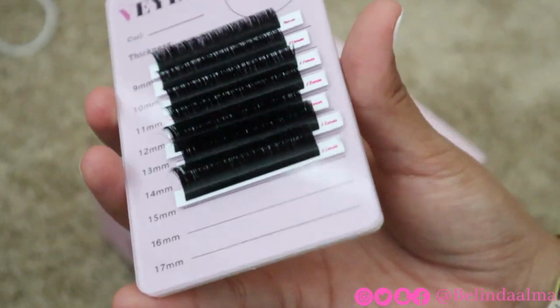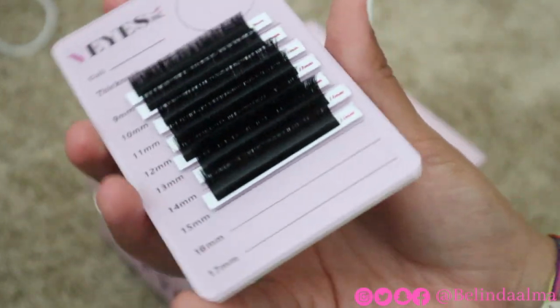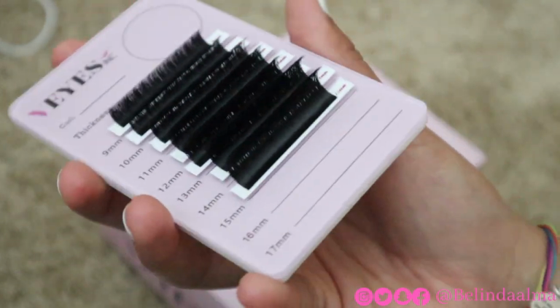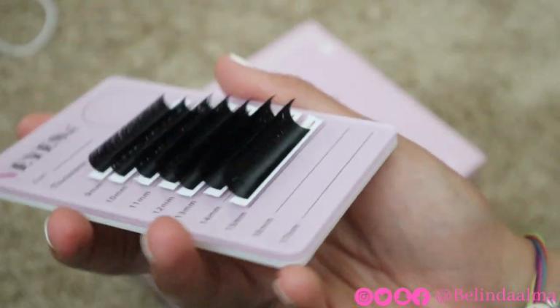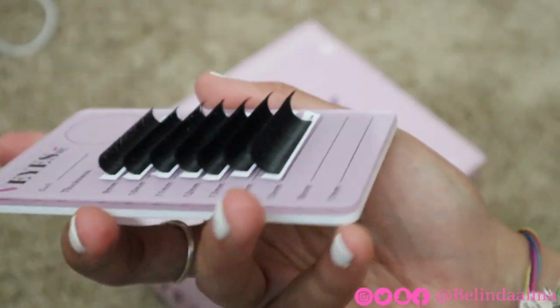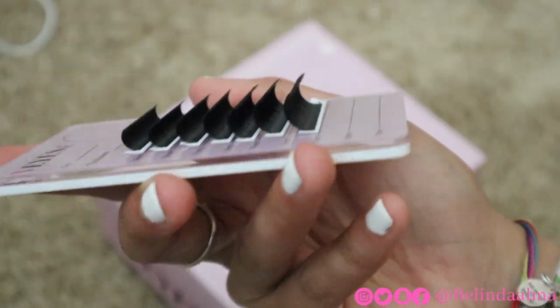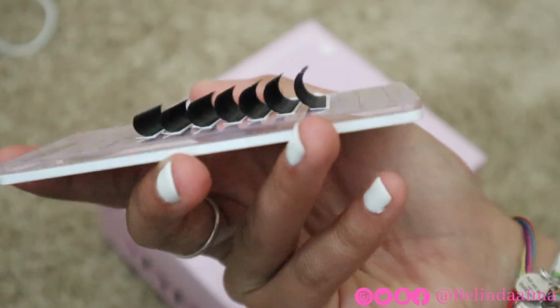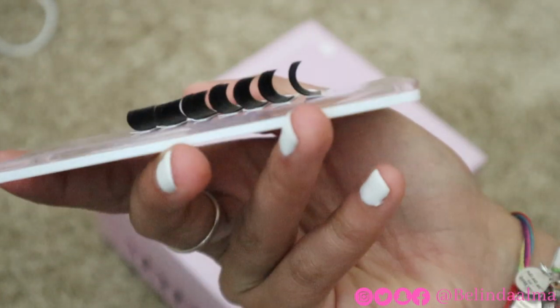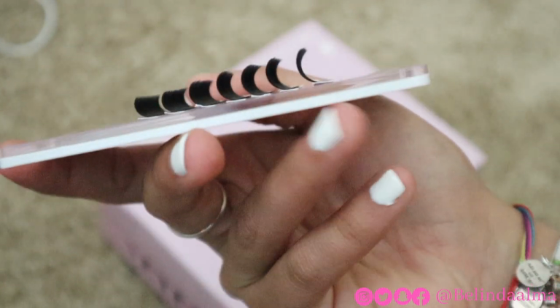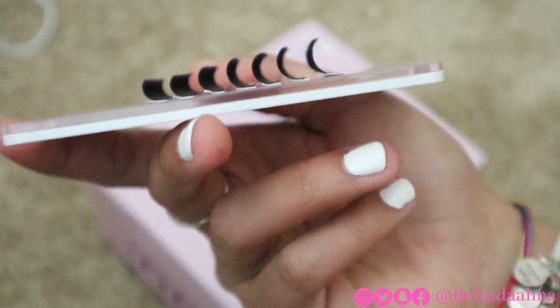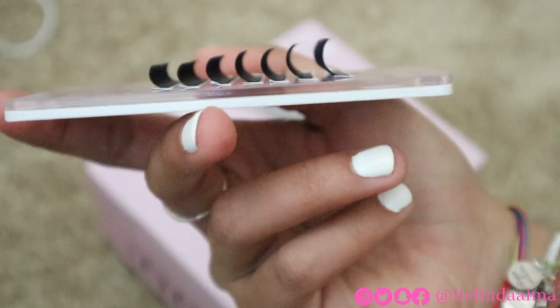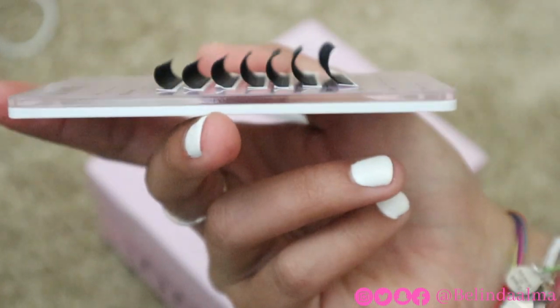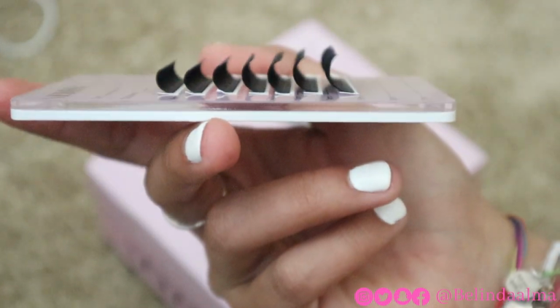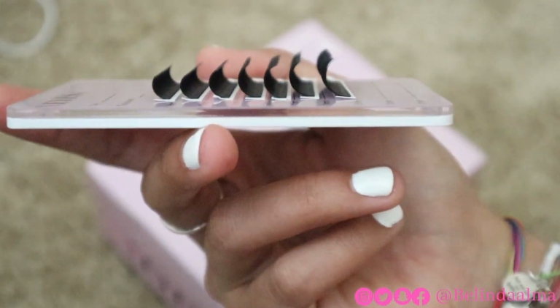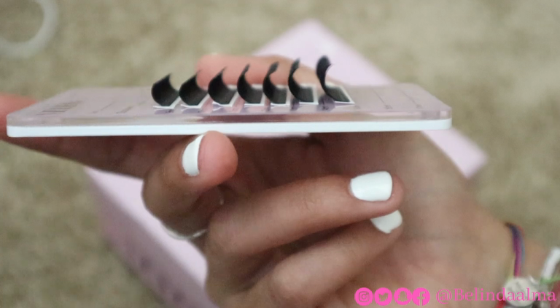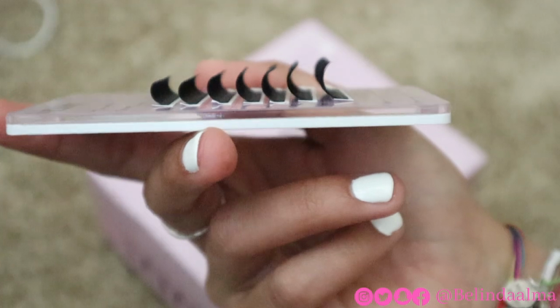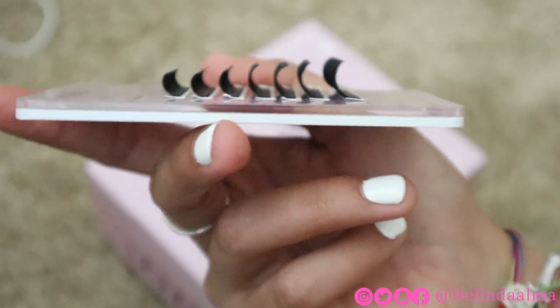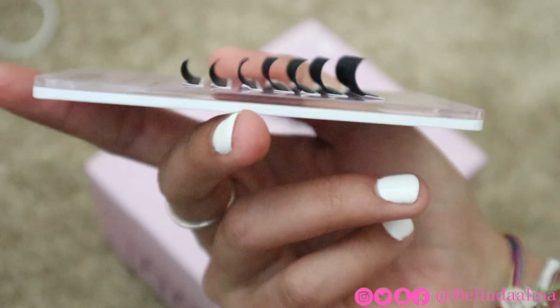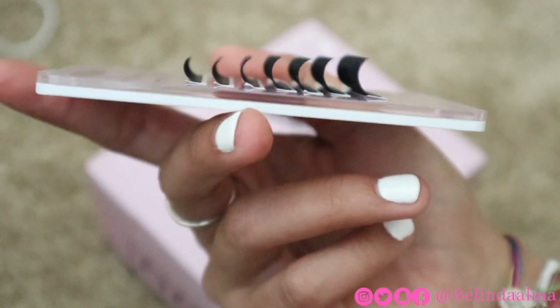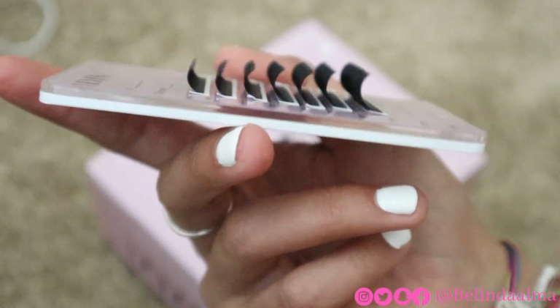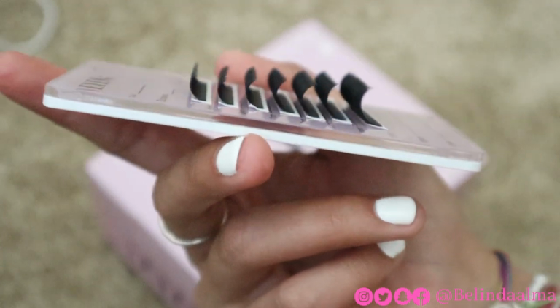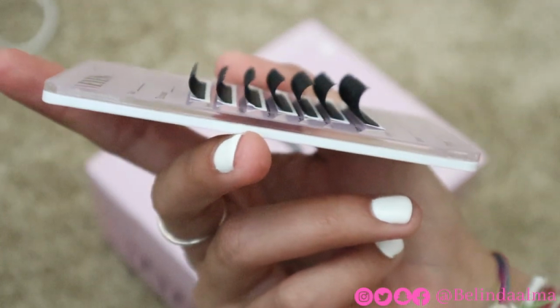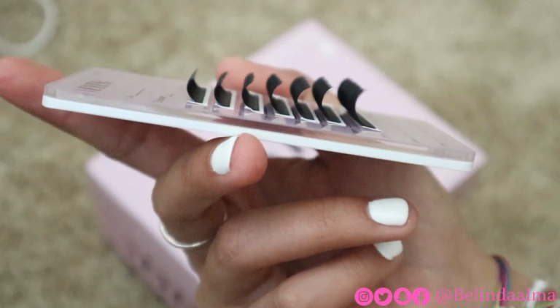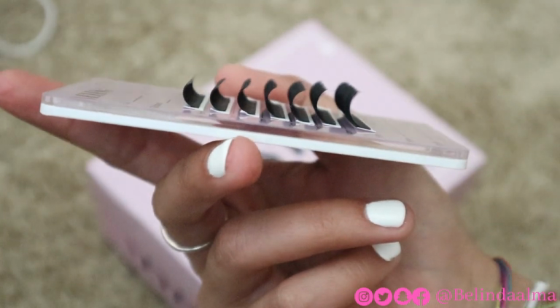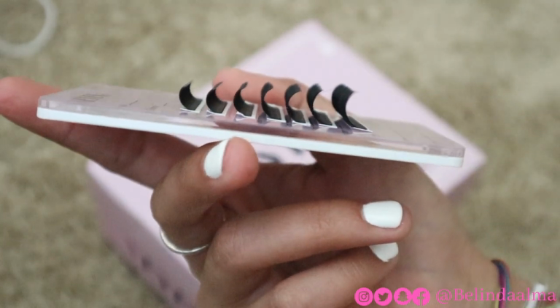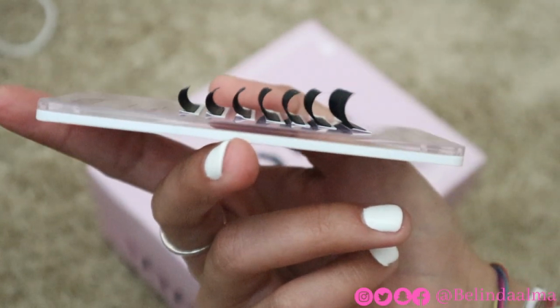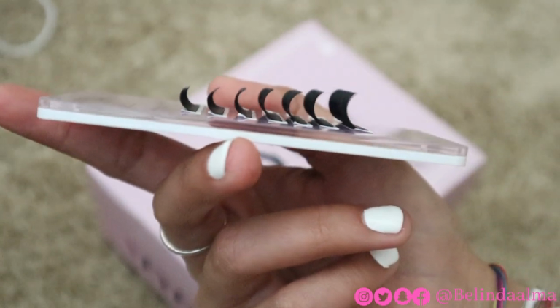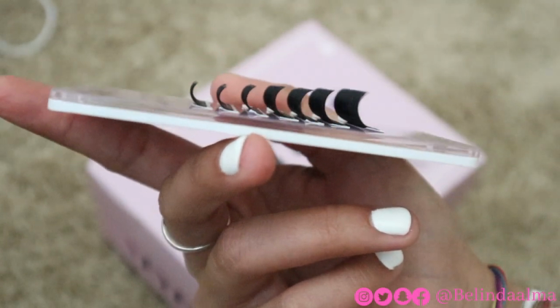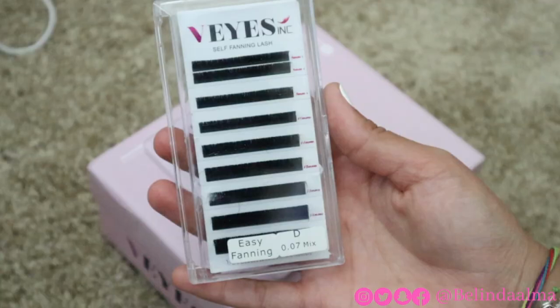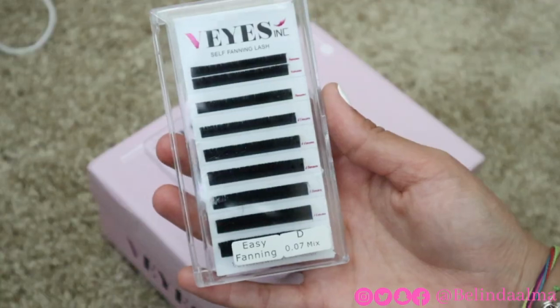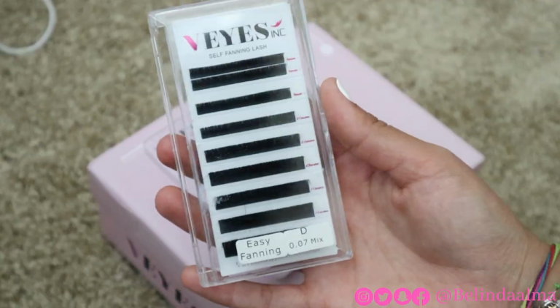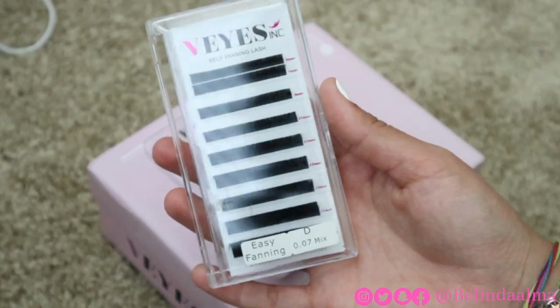The curl — you guys, to freaking die for. Look at this curl! I just love a good D curl.